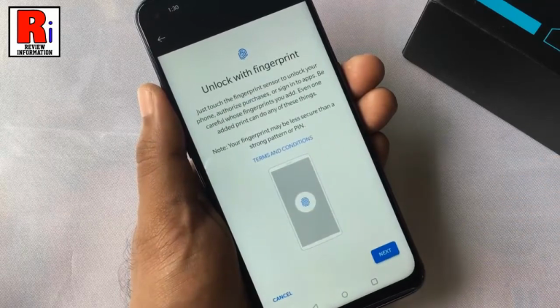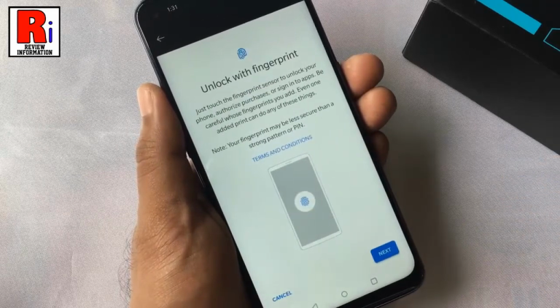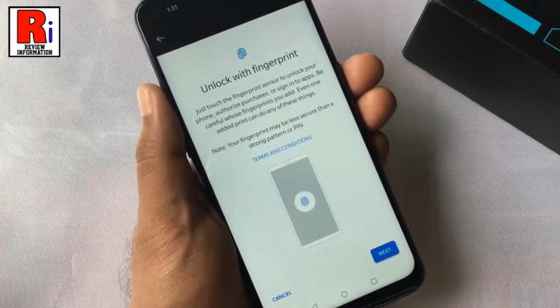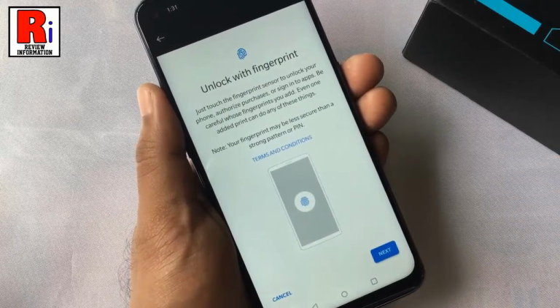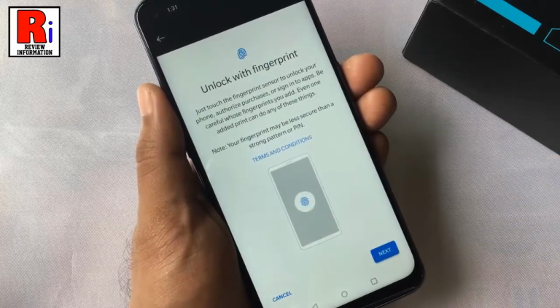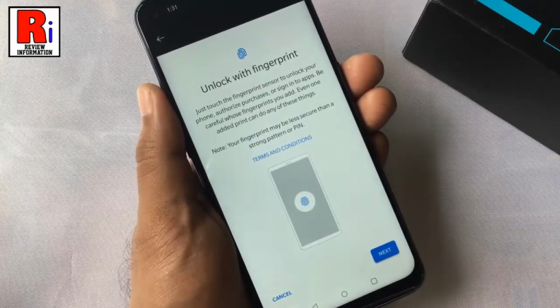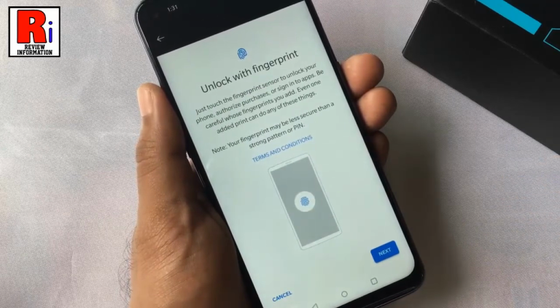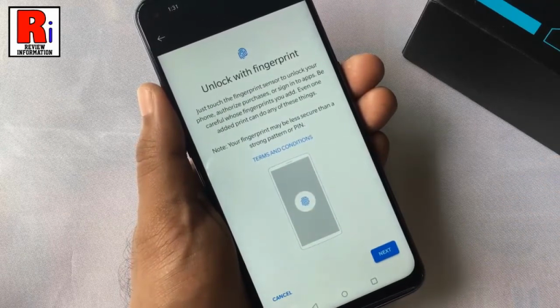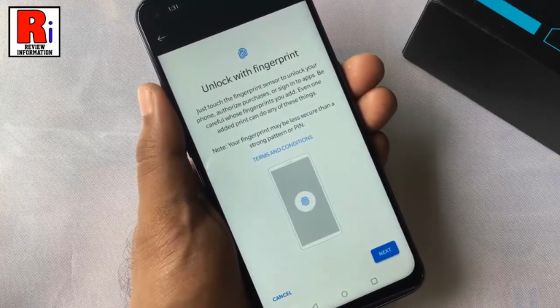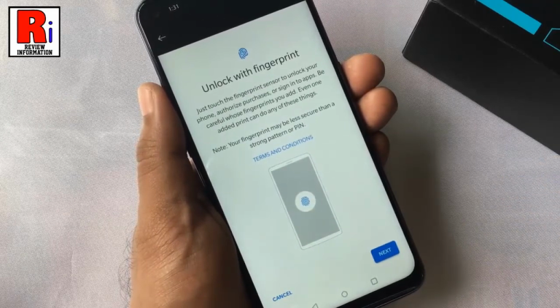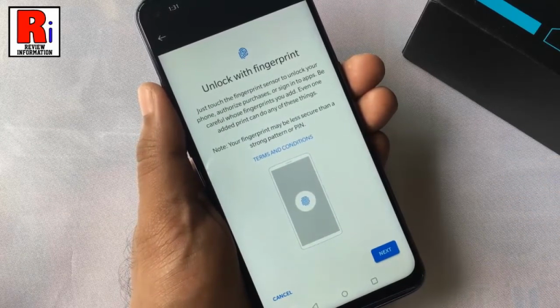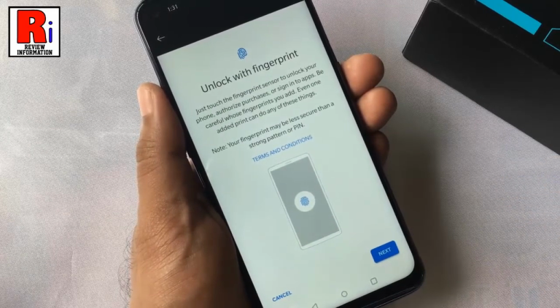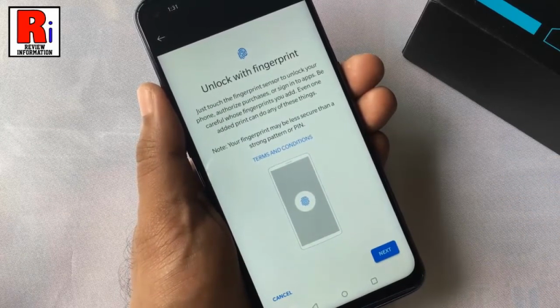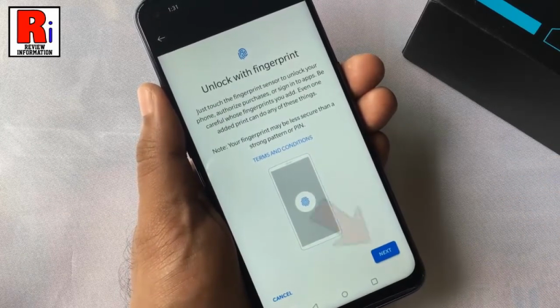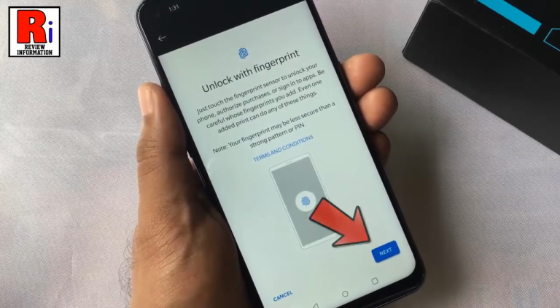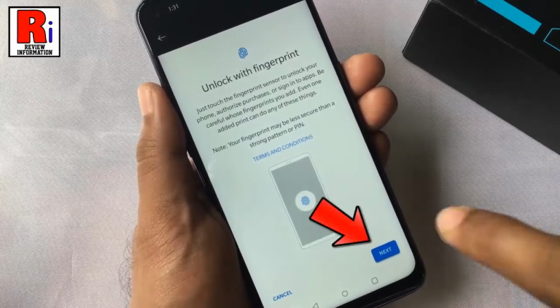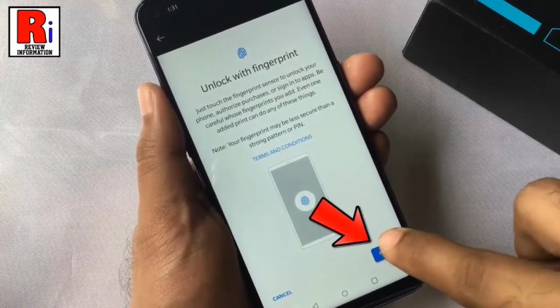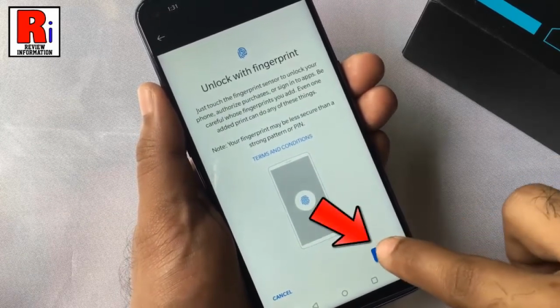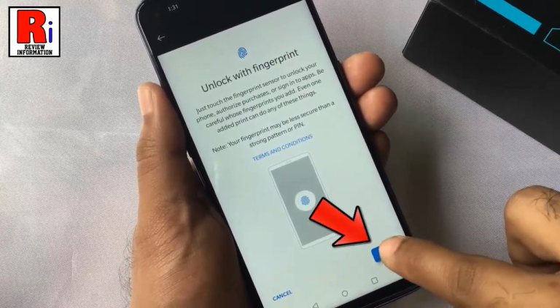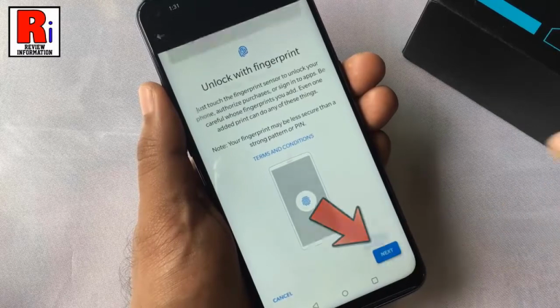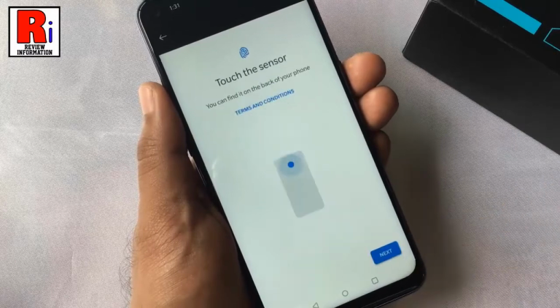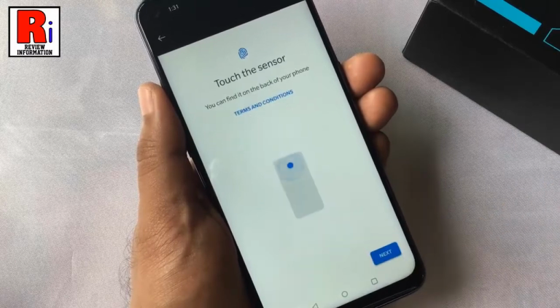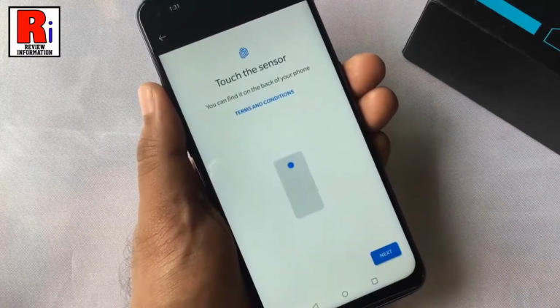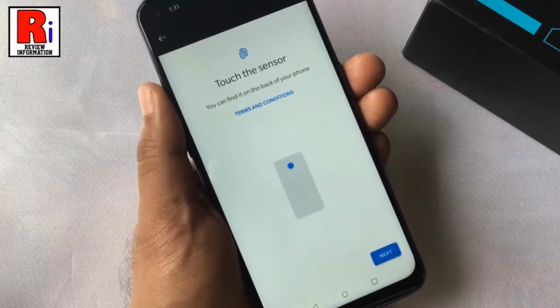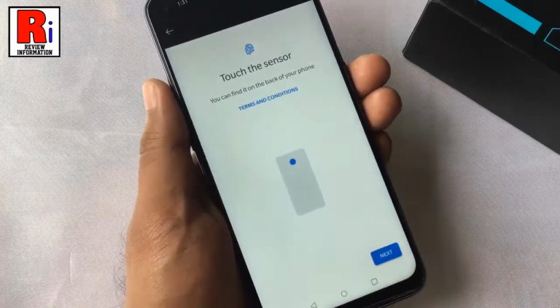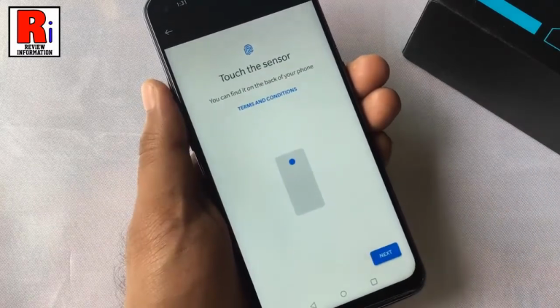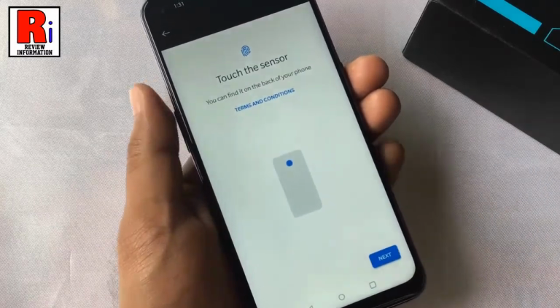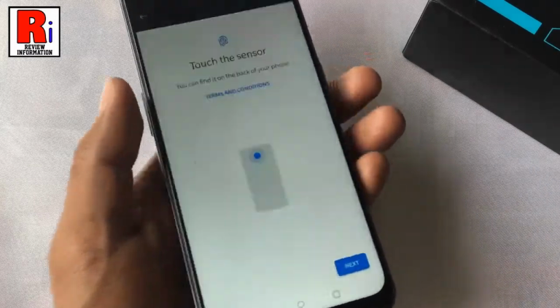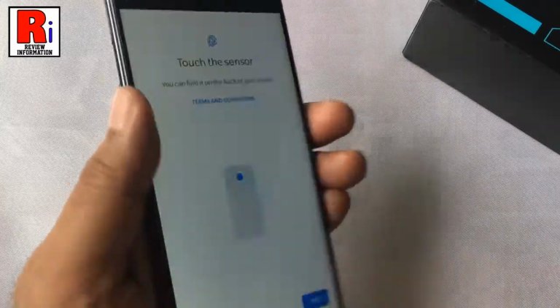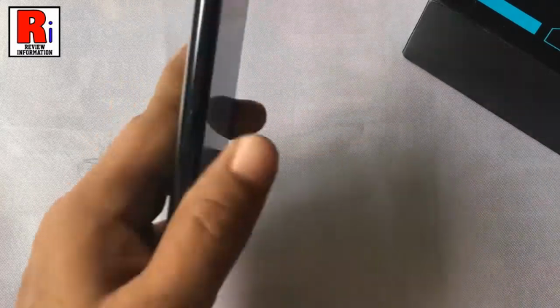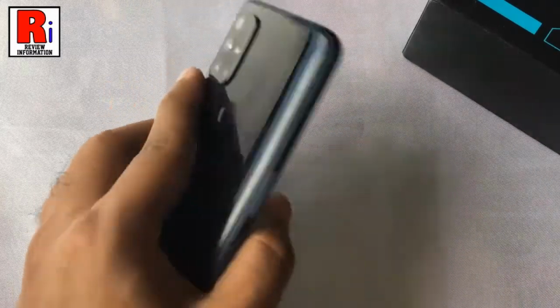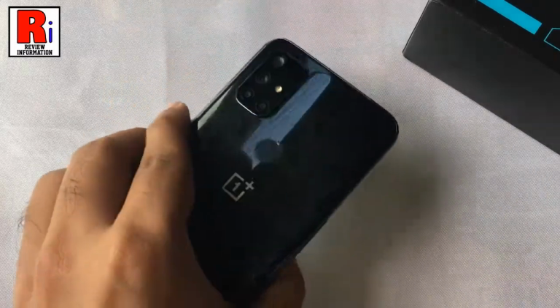Read the note on how to use fingerprint, and tap next. Now touch the sensor with your finger.